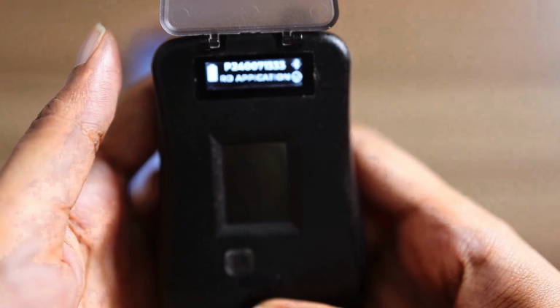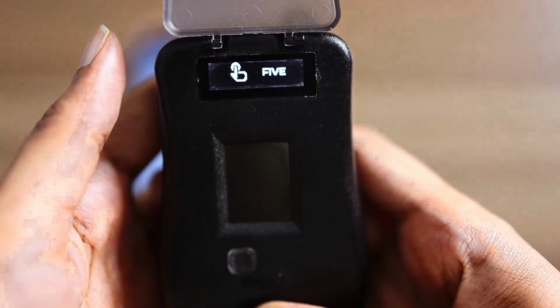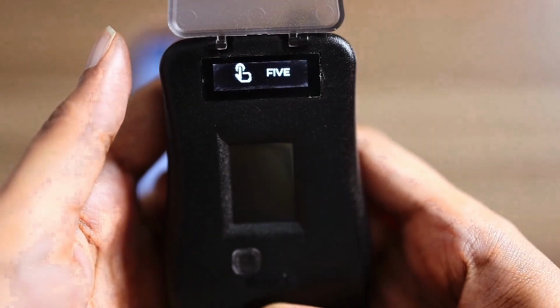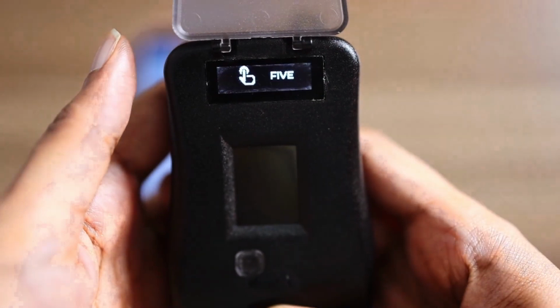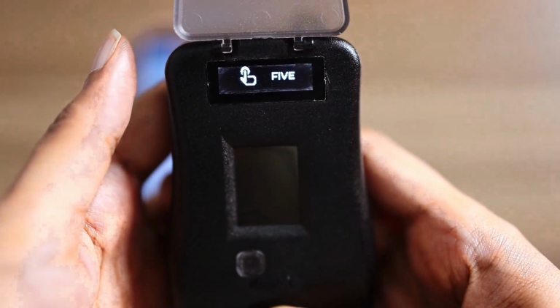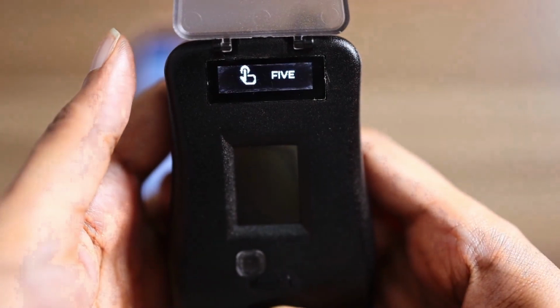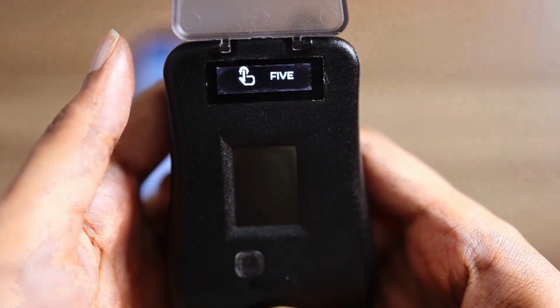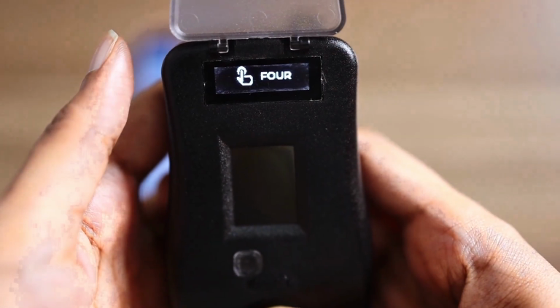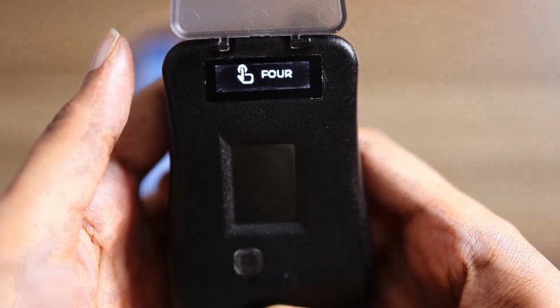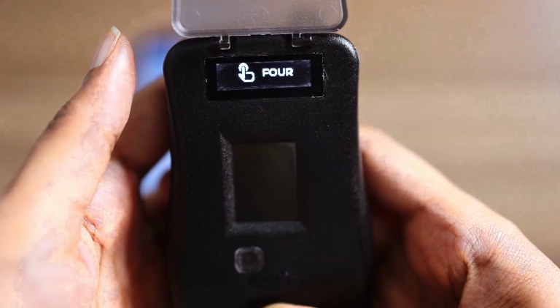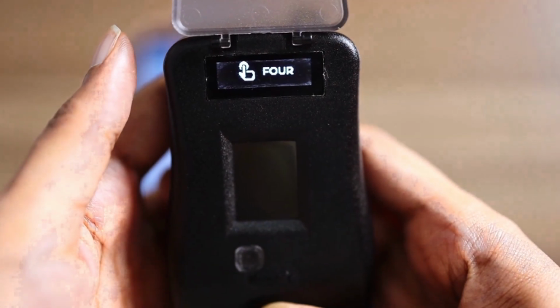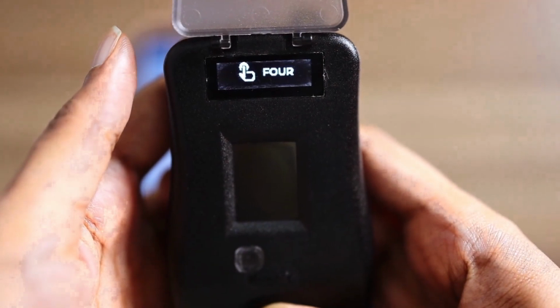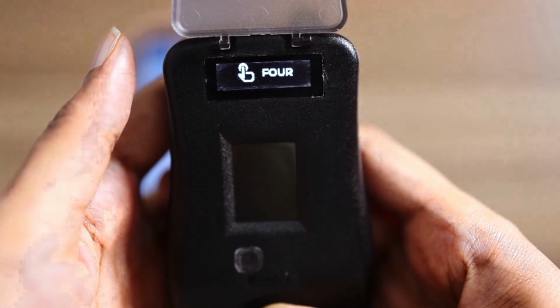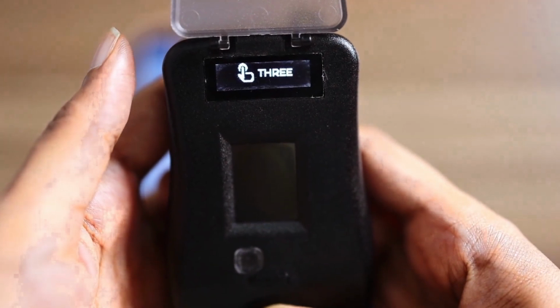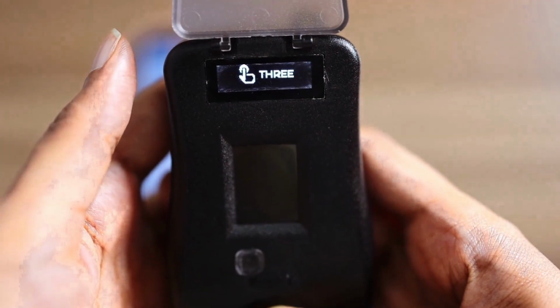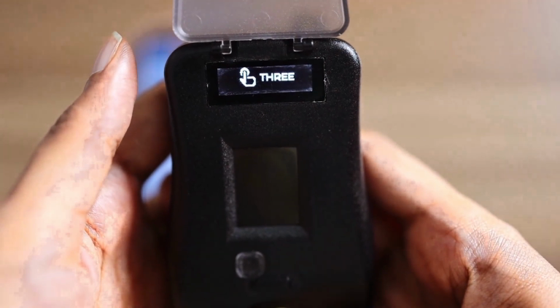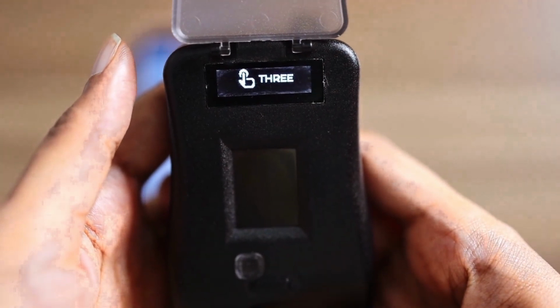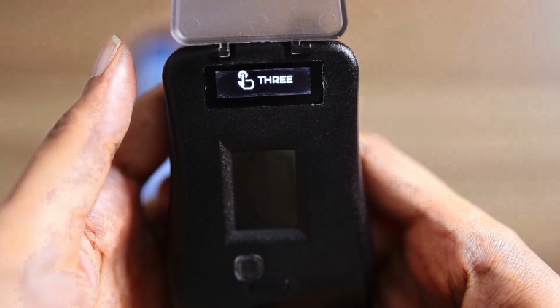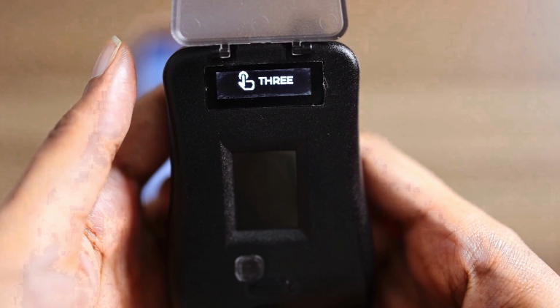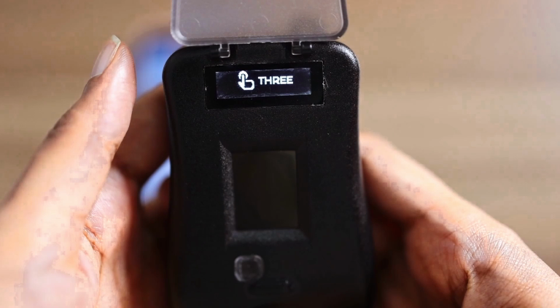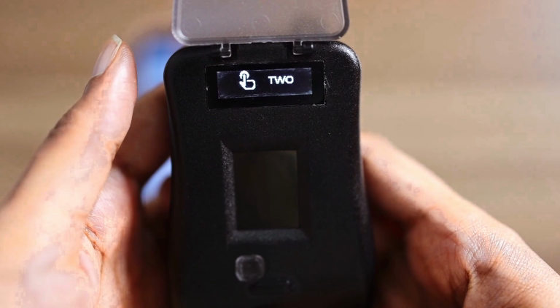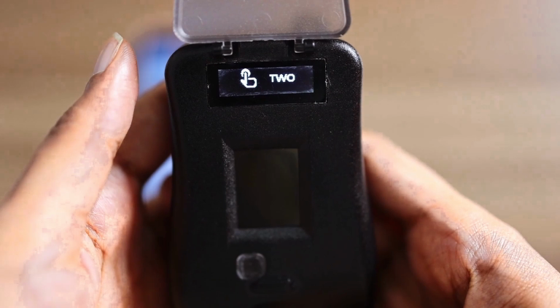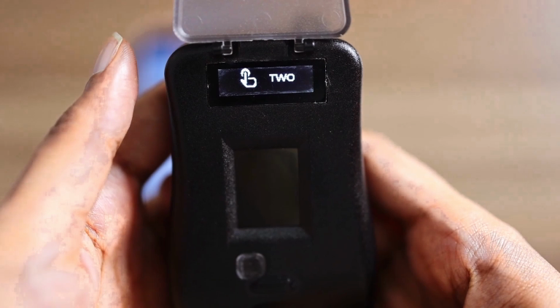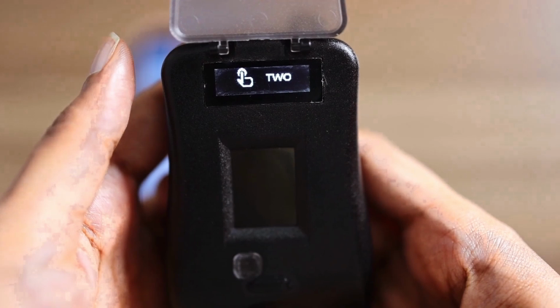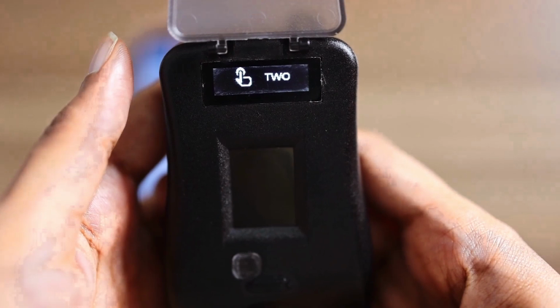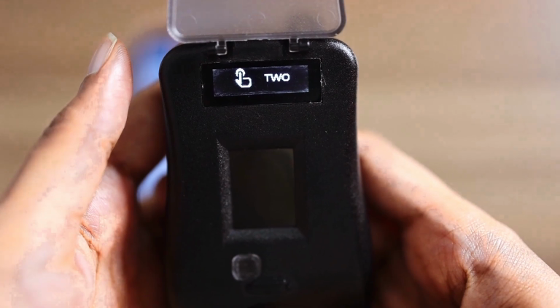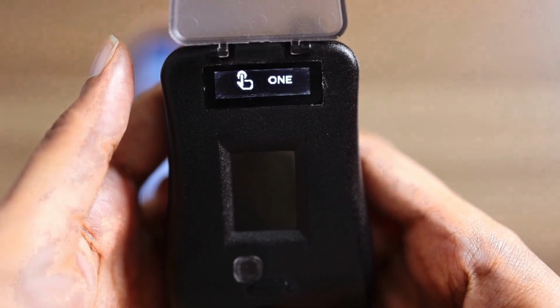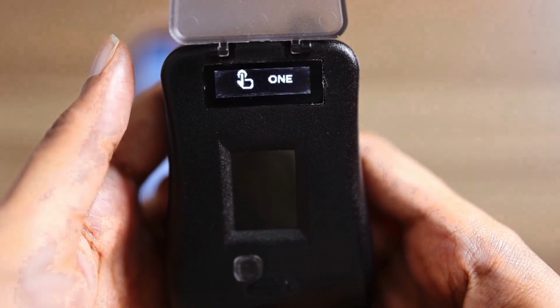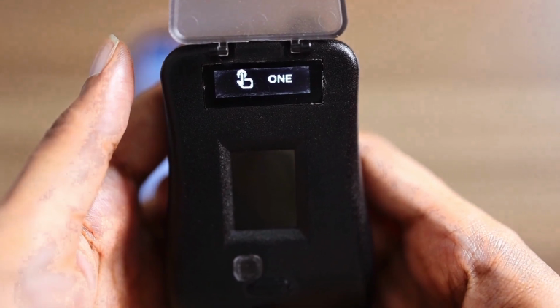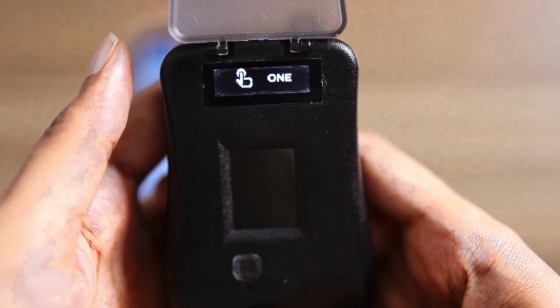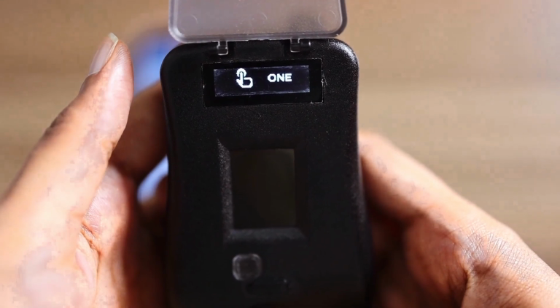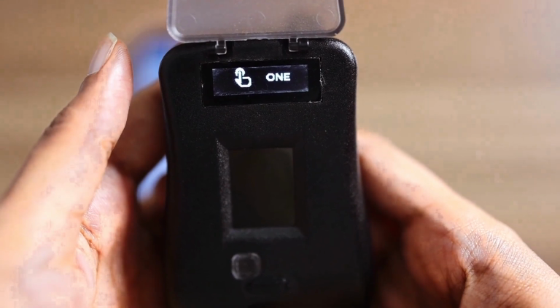To switch off the fingerprint scanner, press and hold the capacitive touch button for 5 seconds.